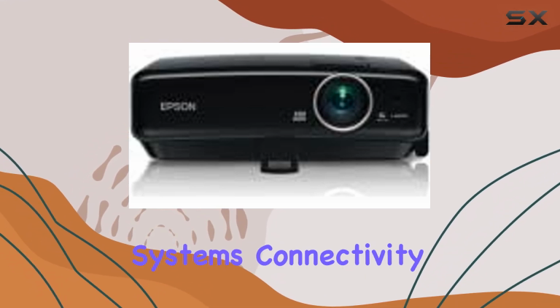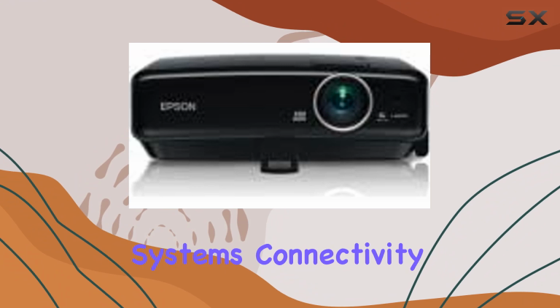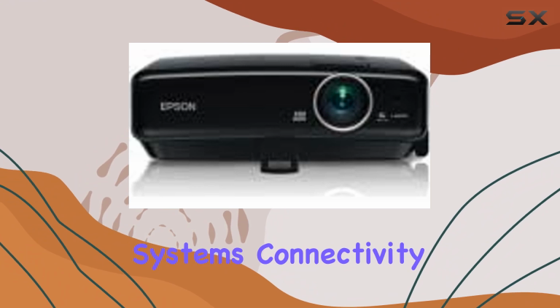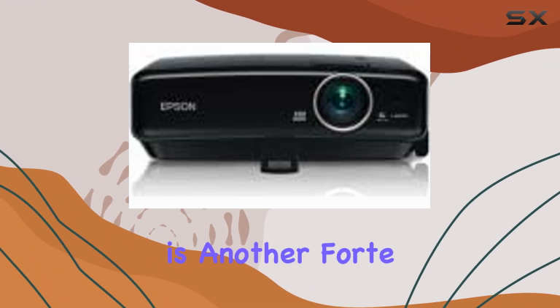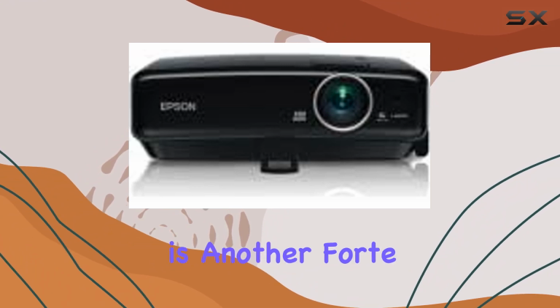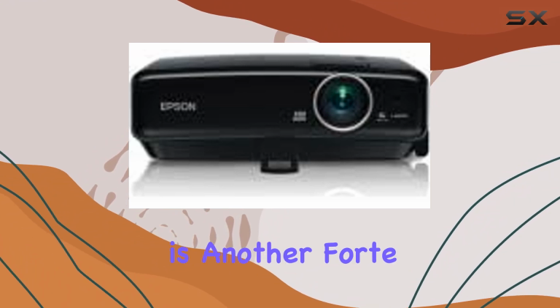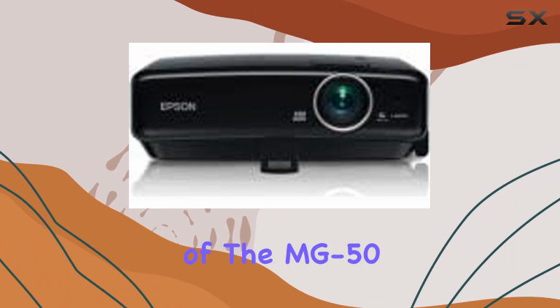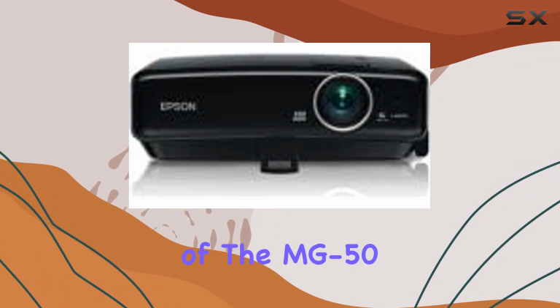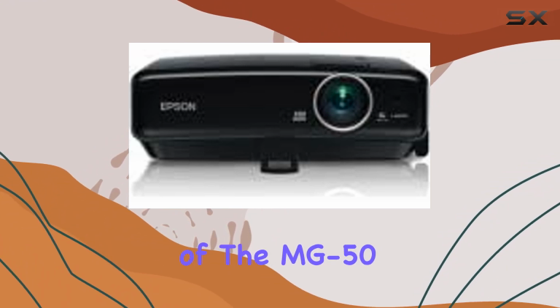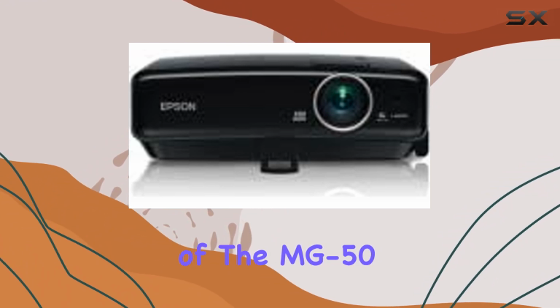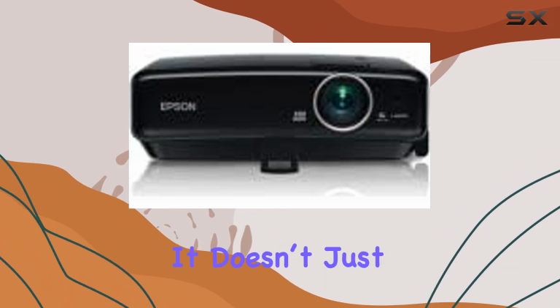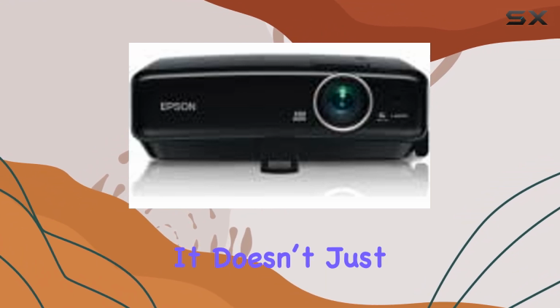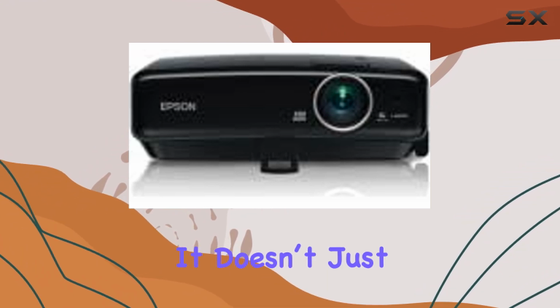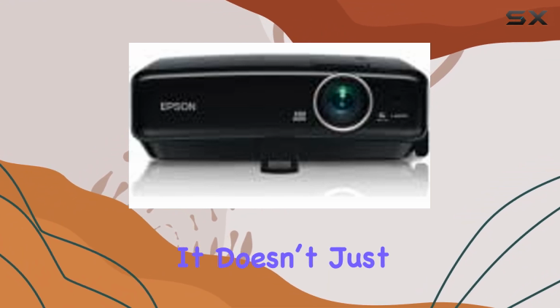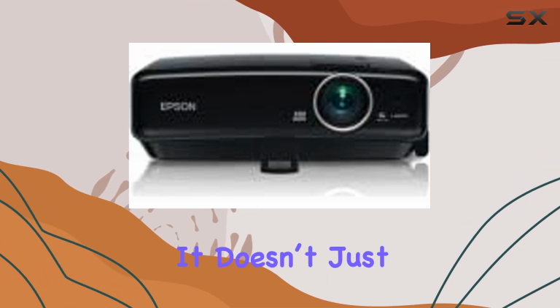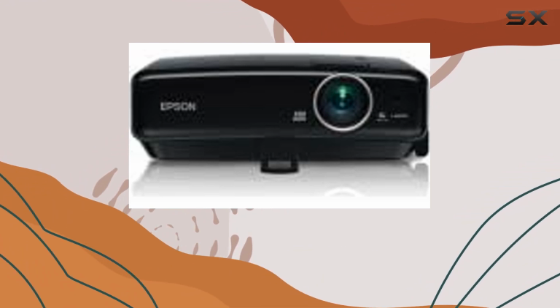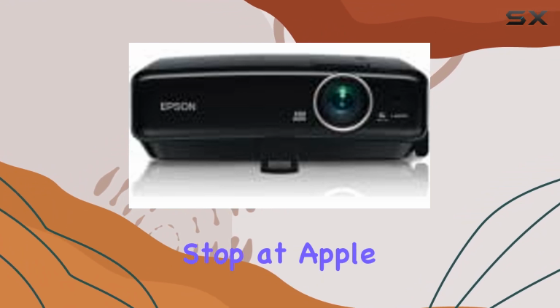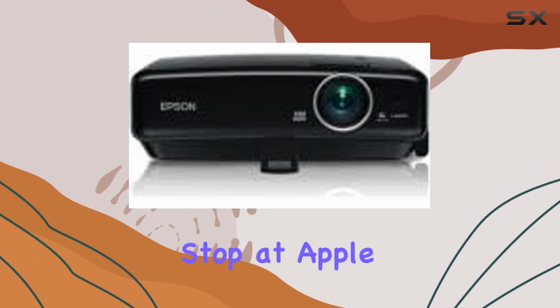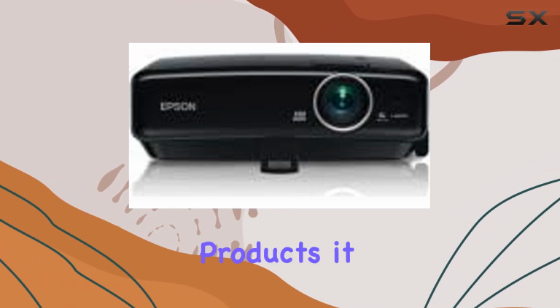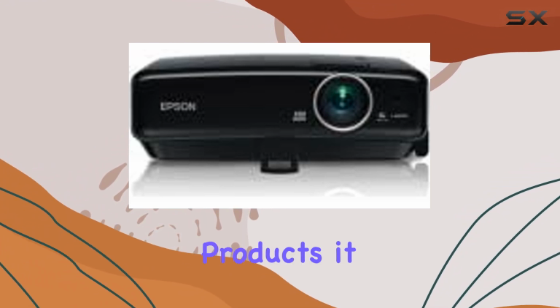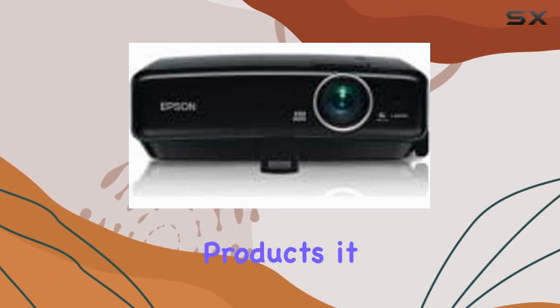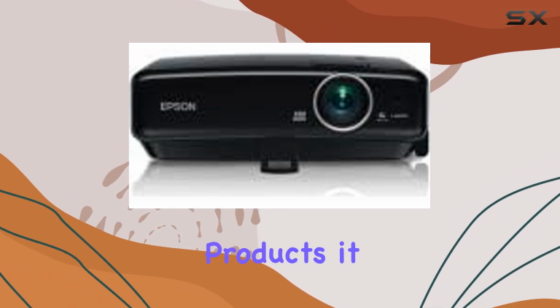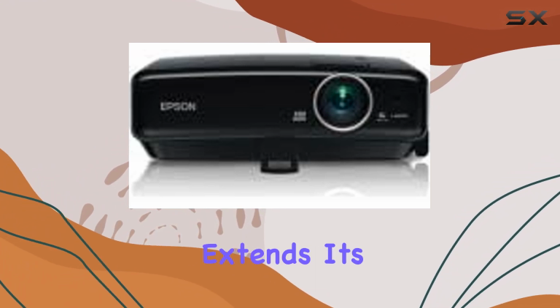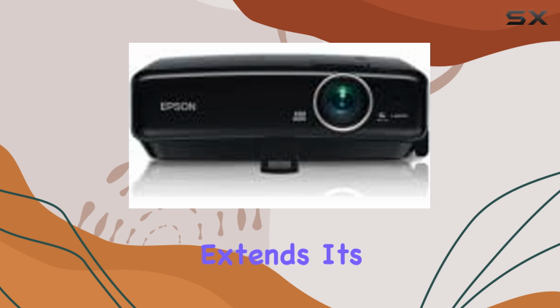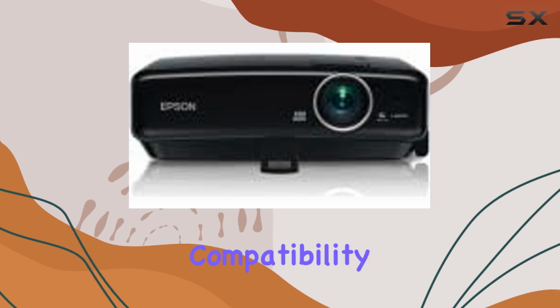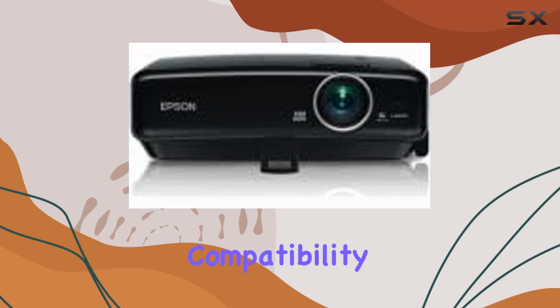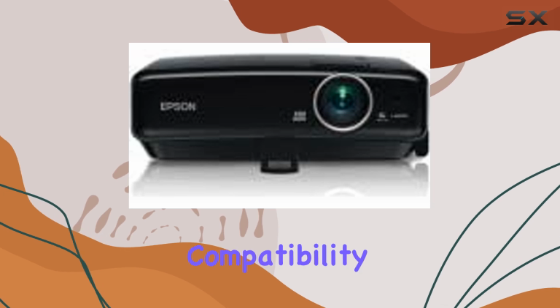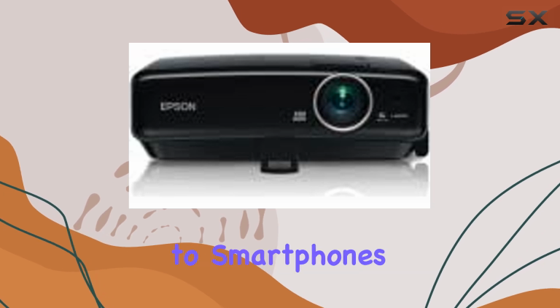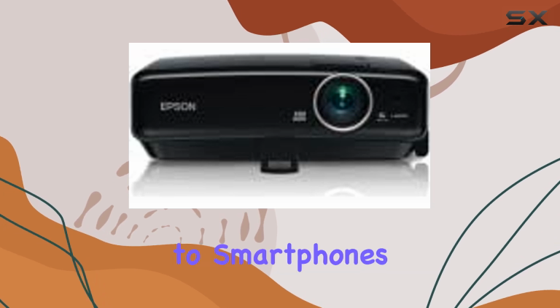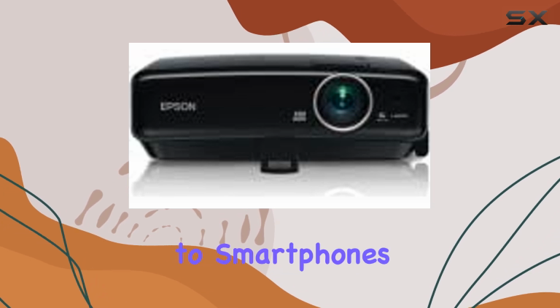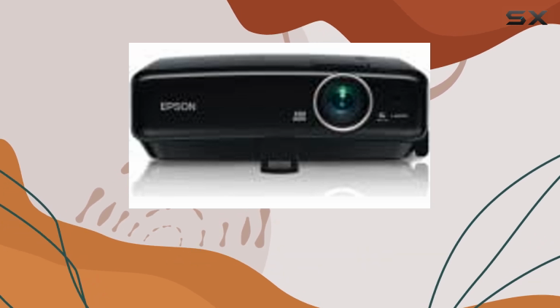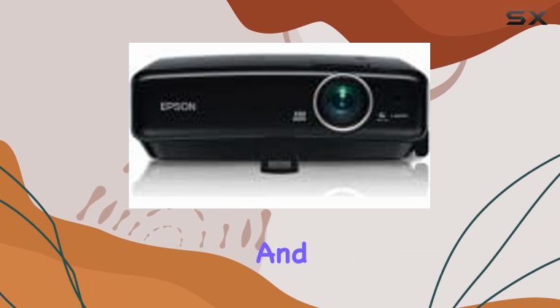Connectivity is another forte of the MG50. It doesn't just stop at Apple products — it extends its compatibility to smartphones and Android.